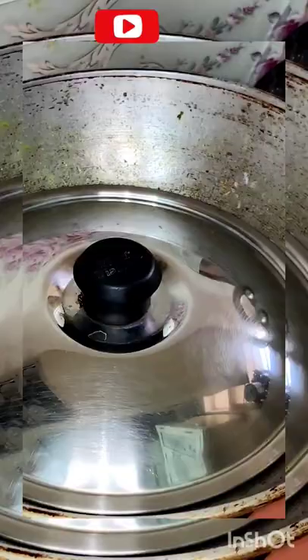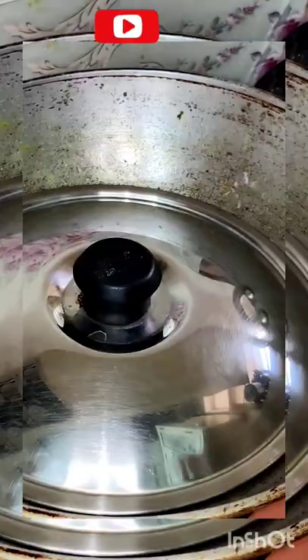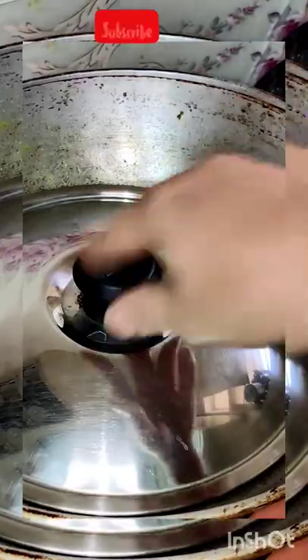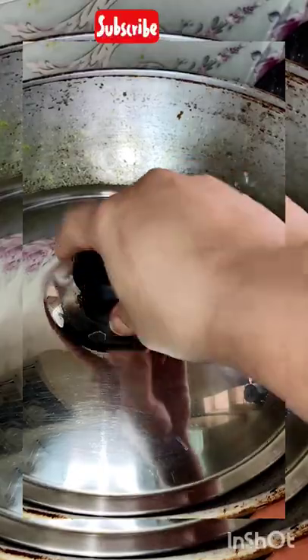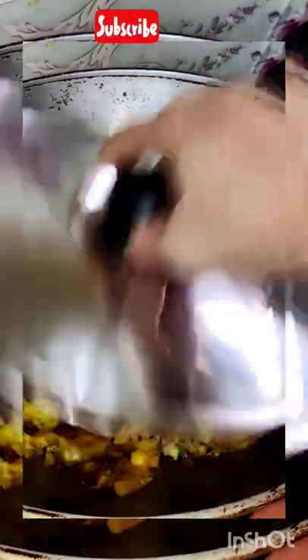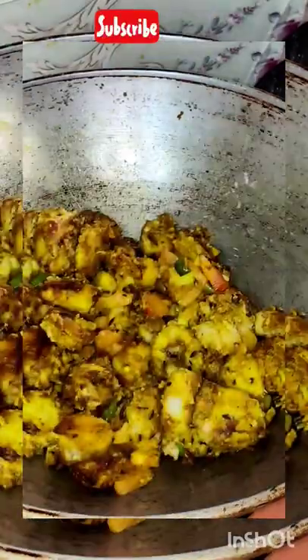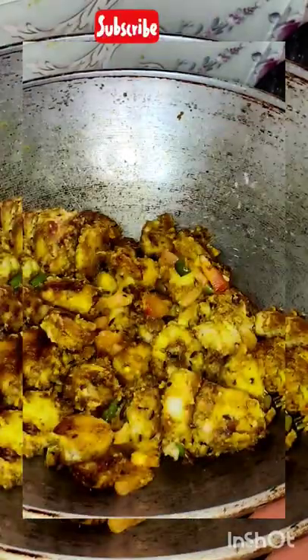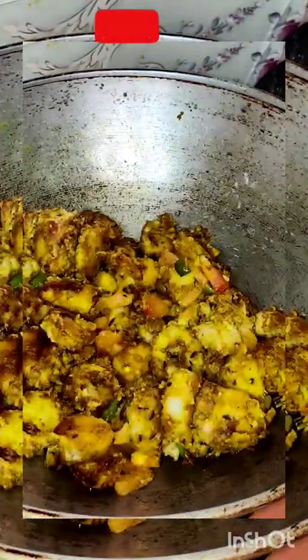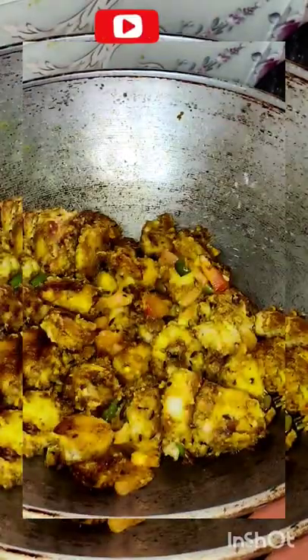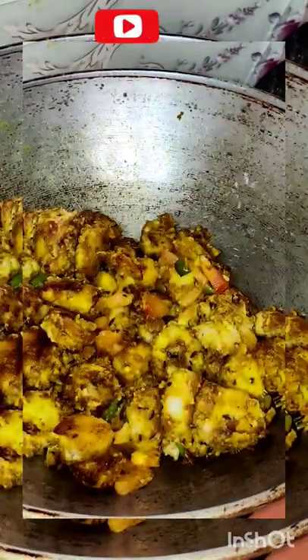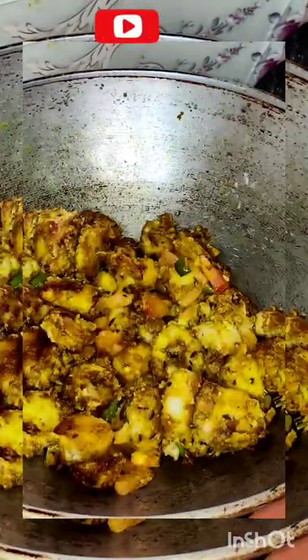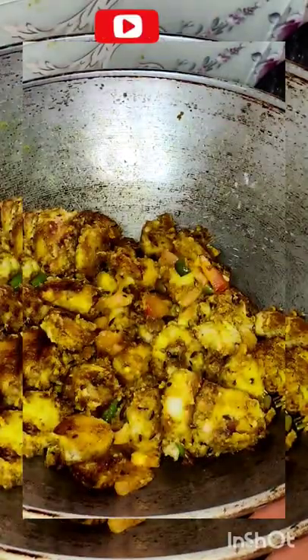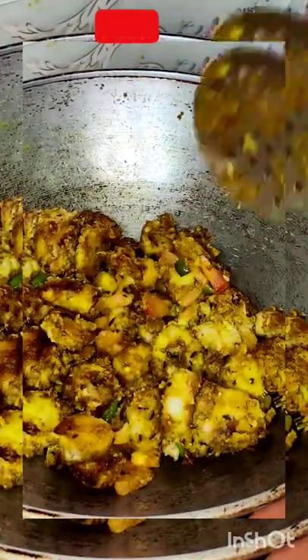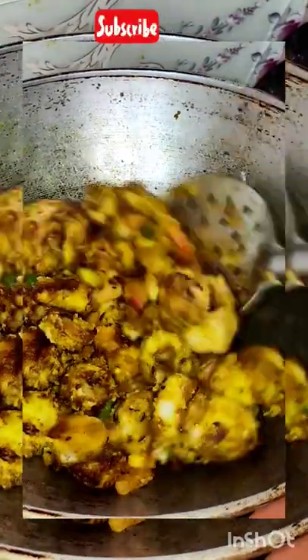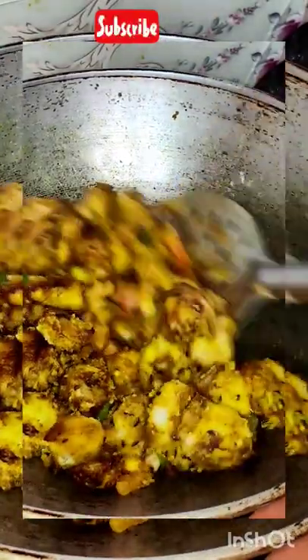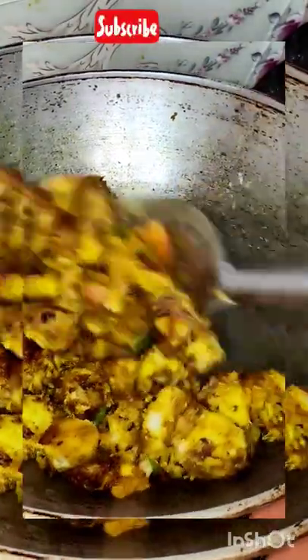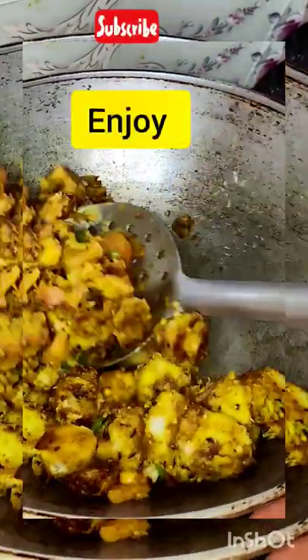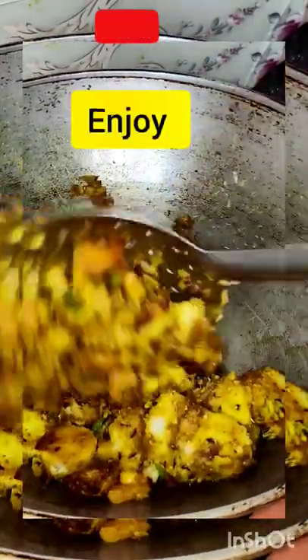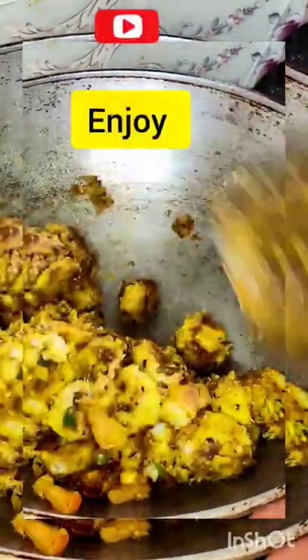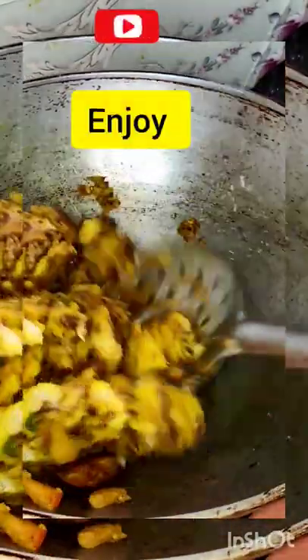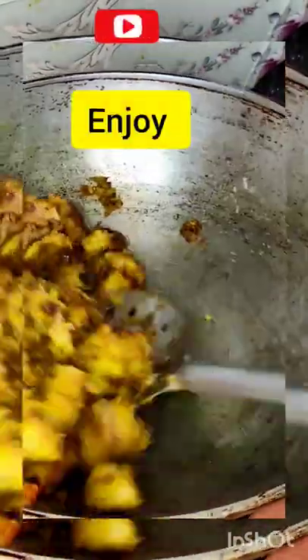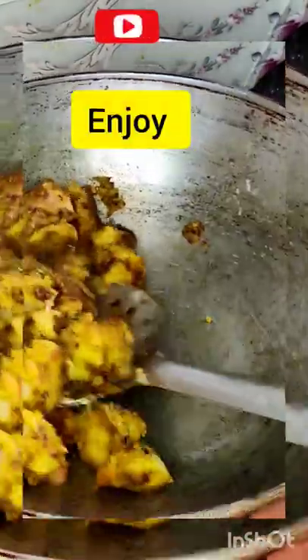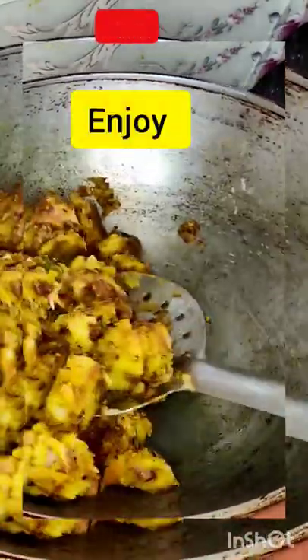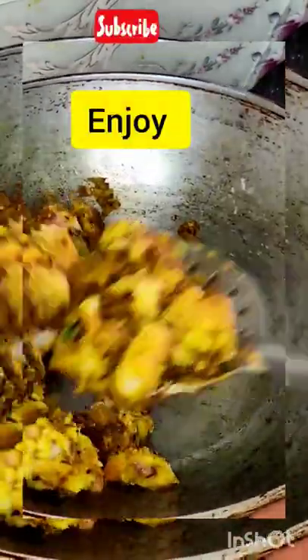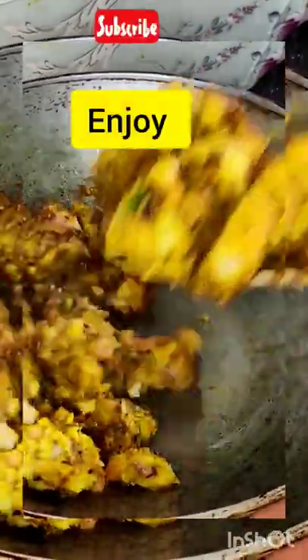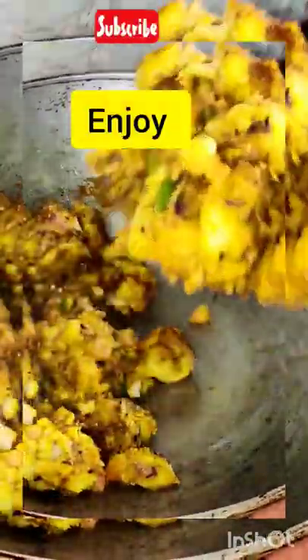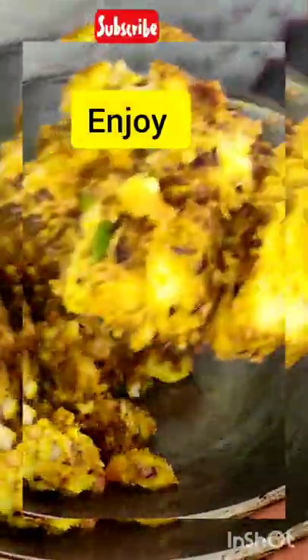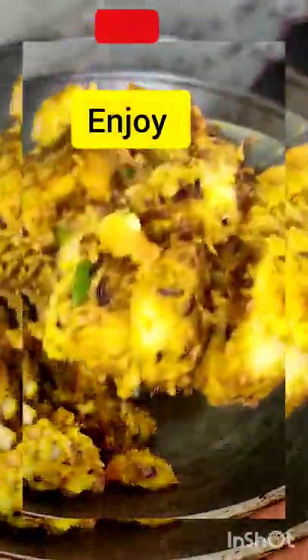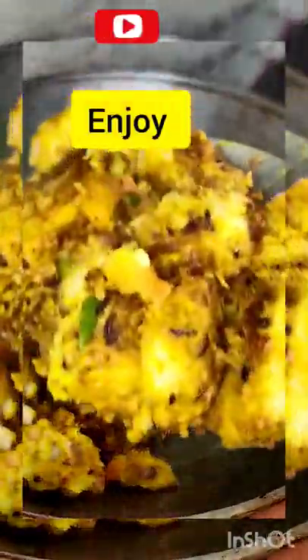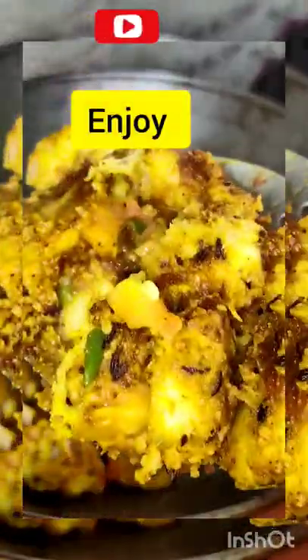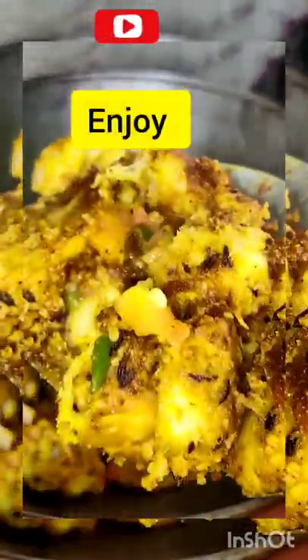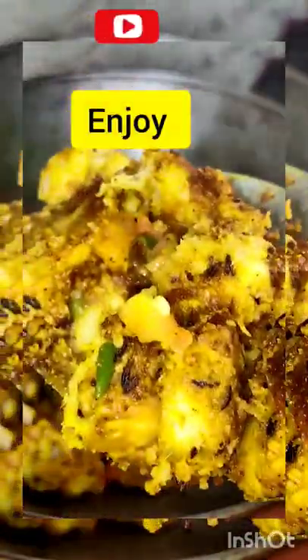It is very good and Kurkuri, chitpati. Enjoy your lunch! Thank you!